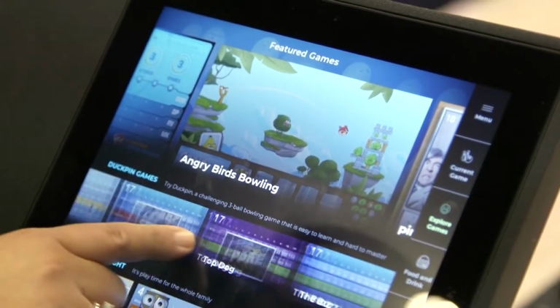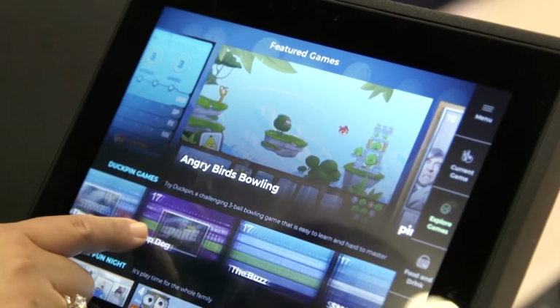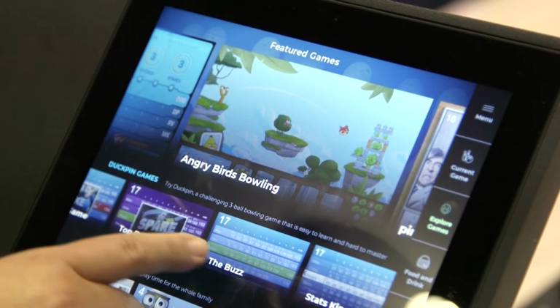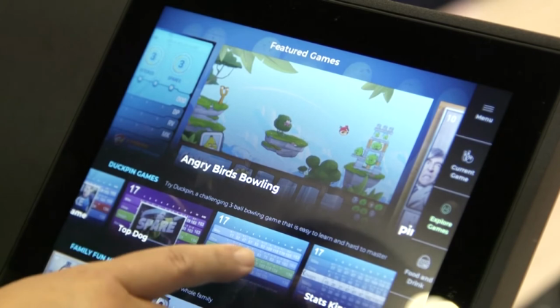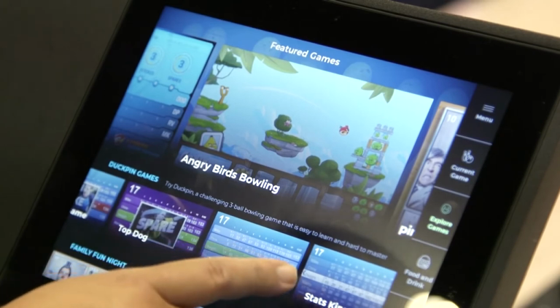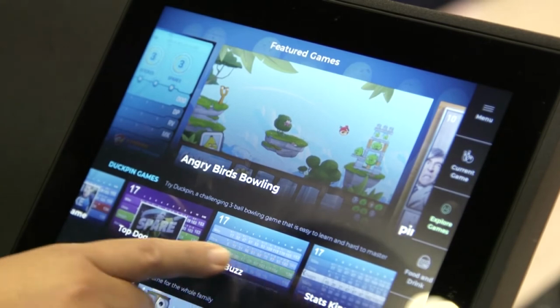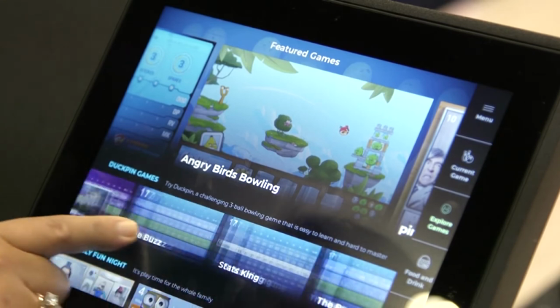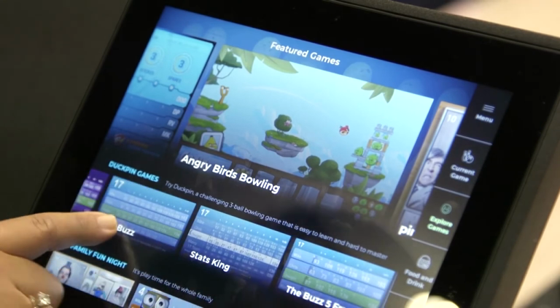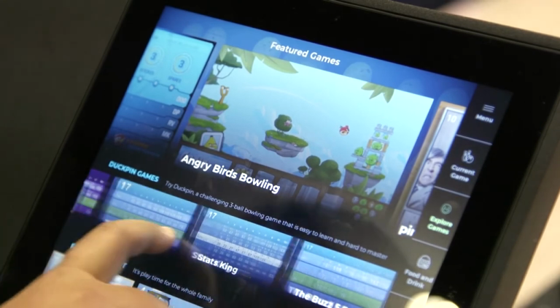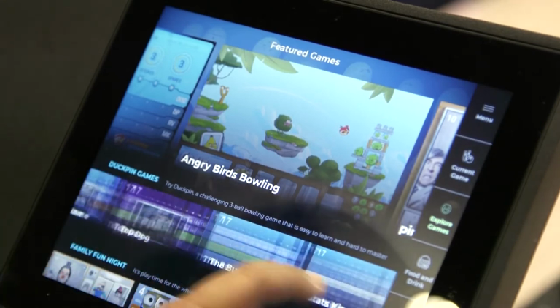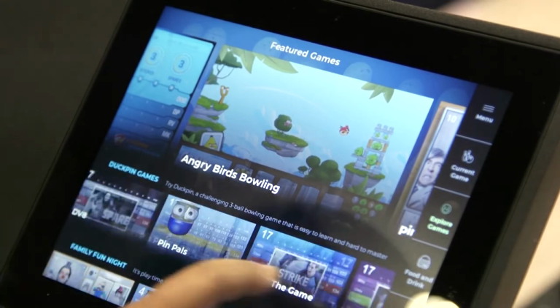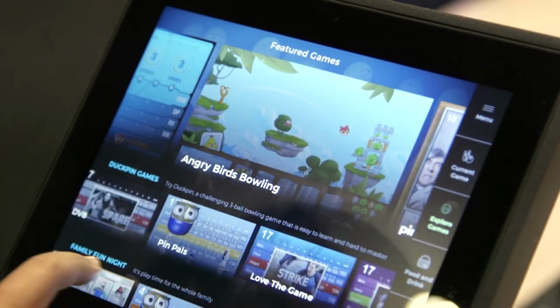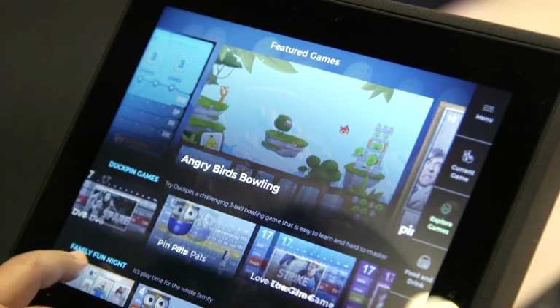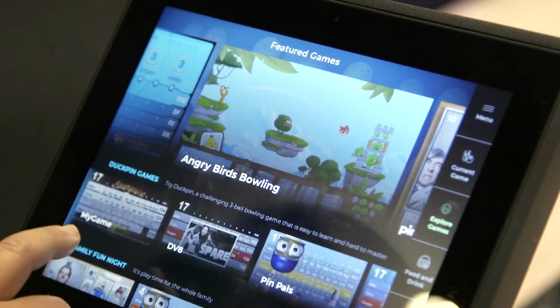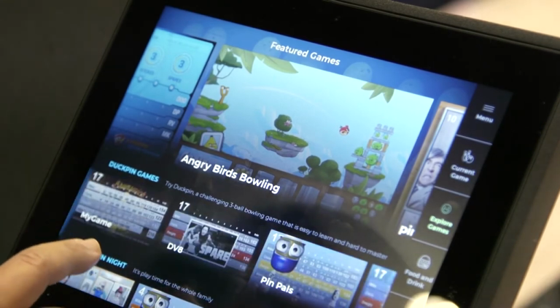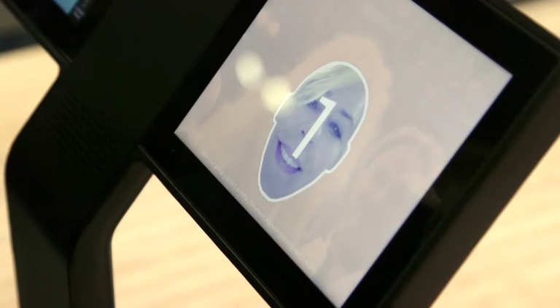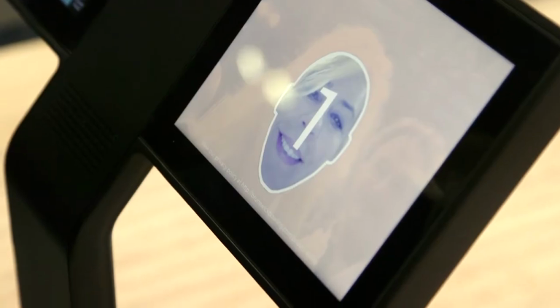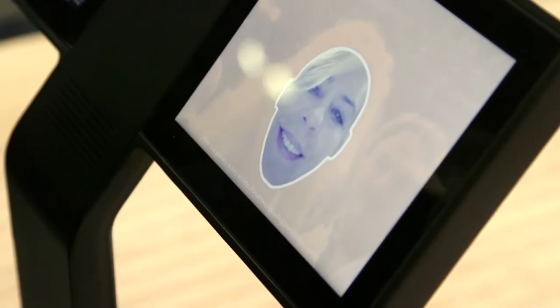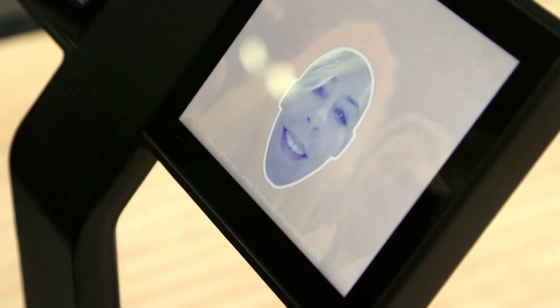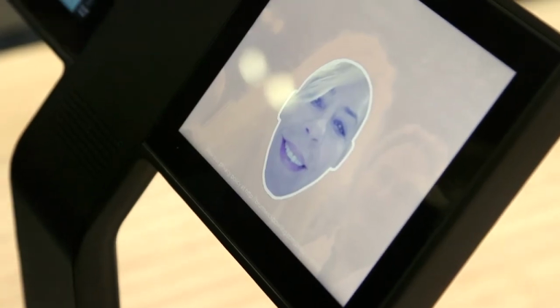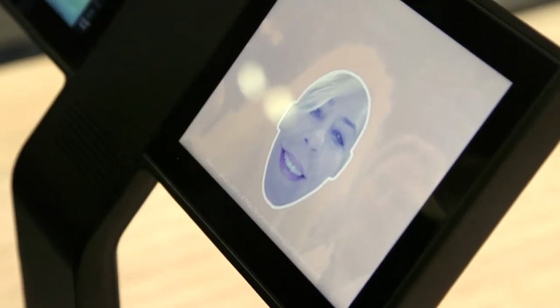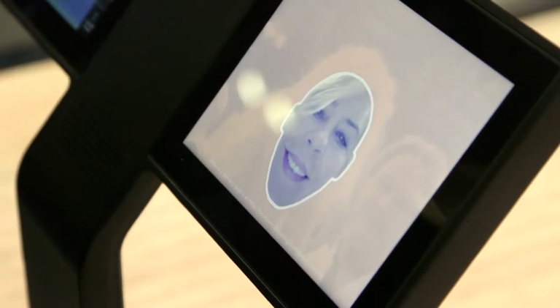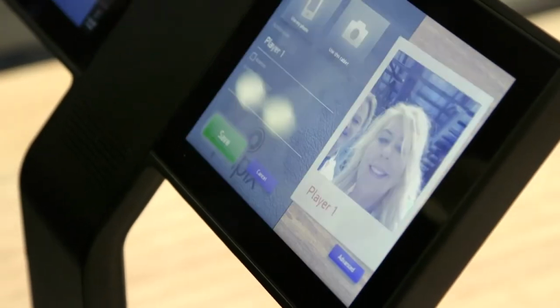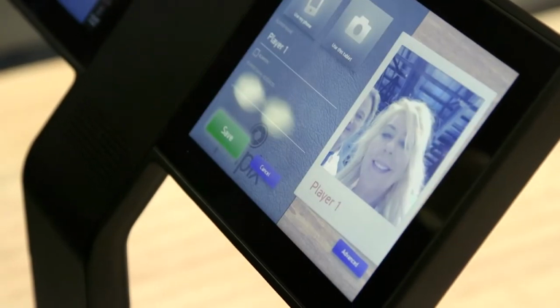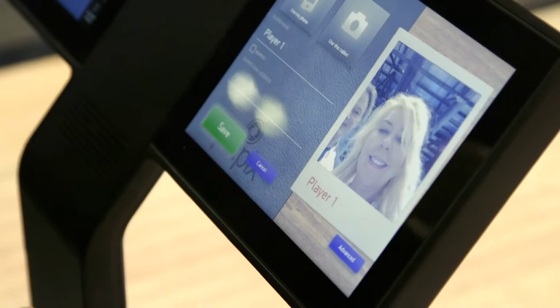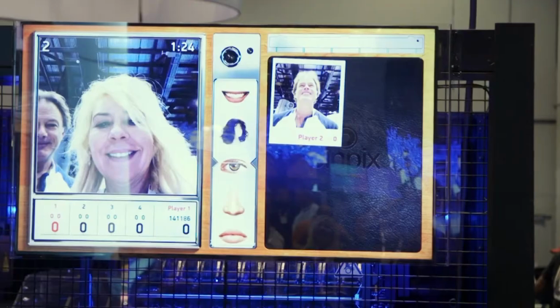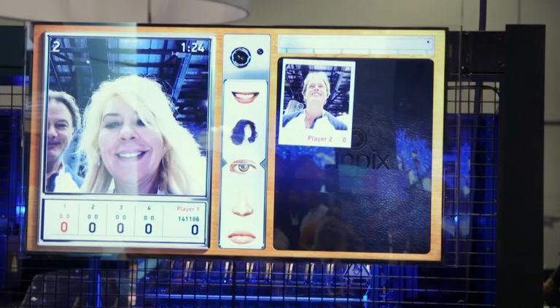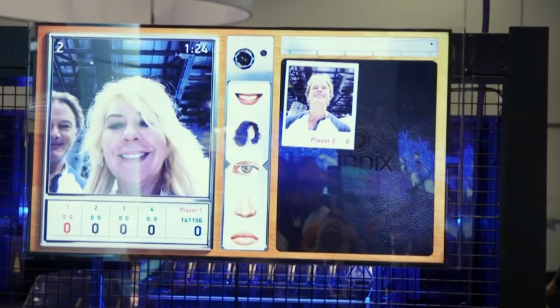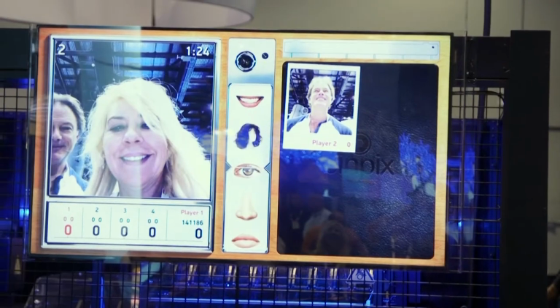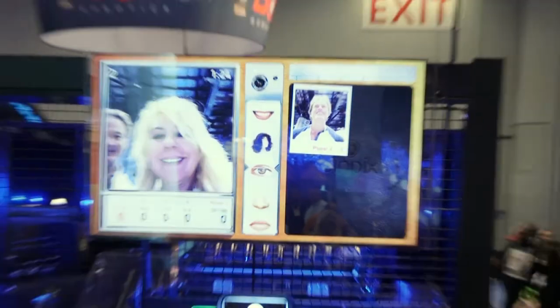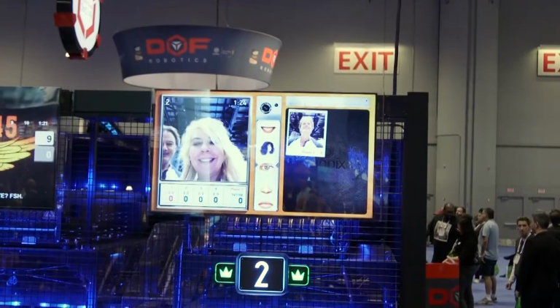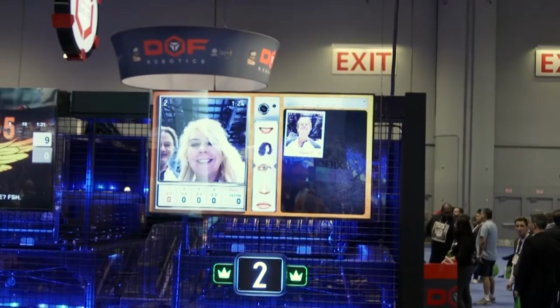Sync offers a number of different games, whether it's Angry Birds Bowling, Horse, or Pin Picks, which allows them to upload their own photos to the scoring system.